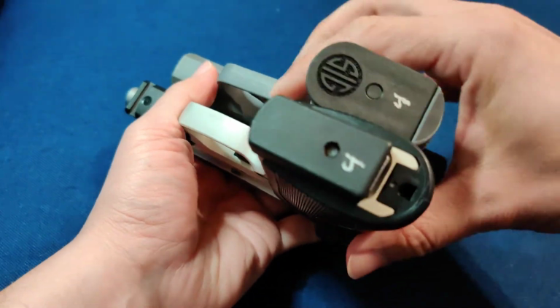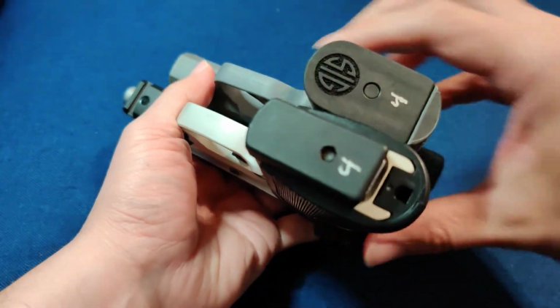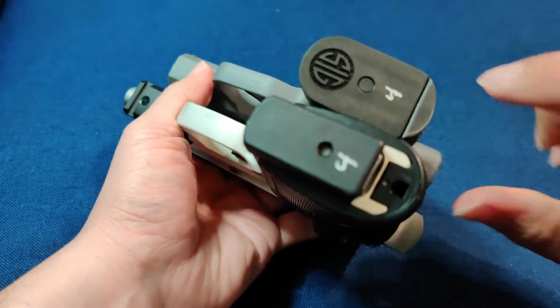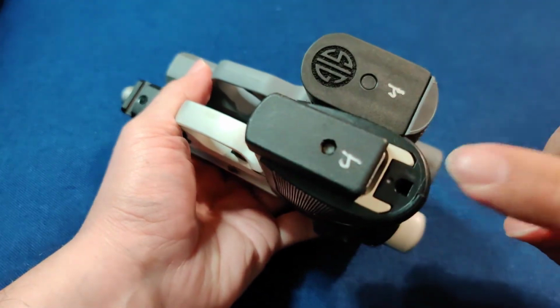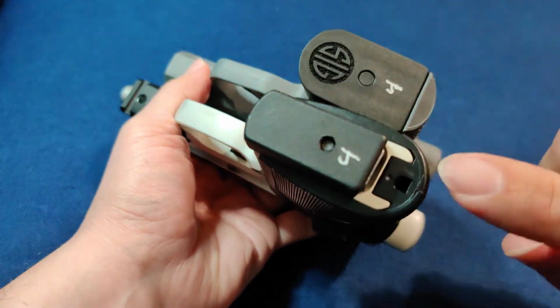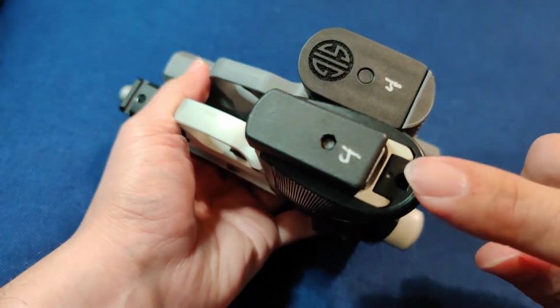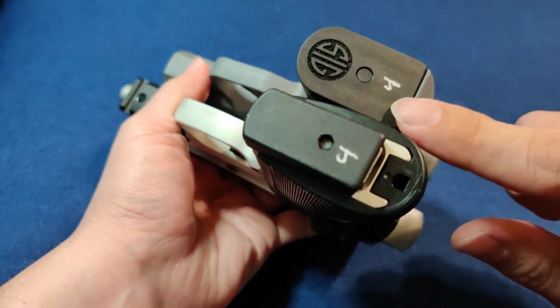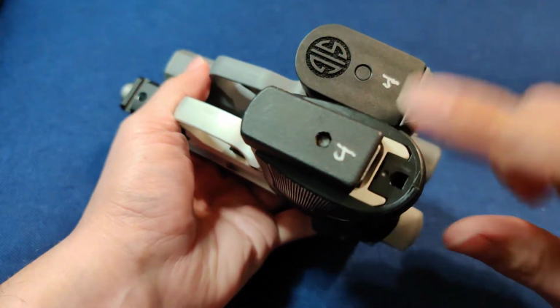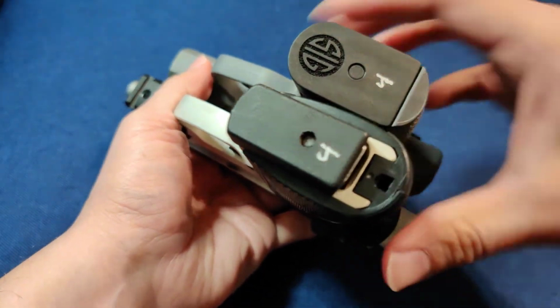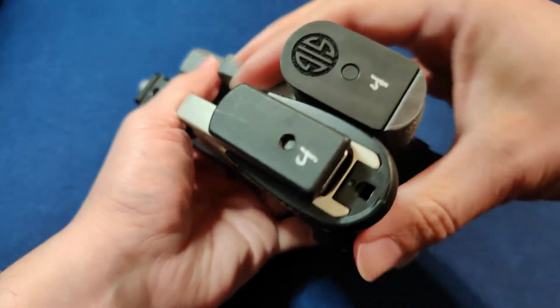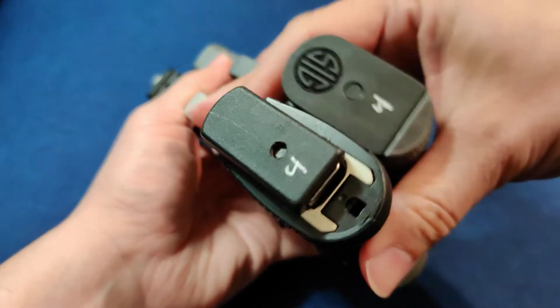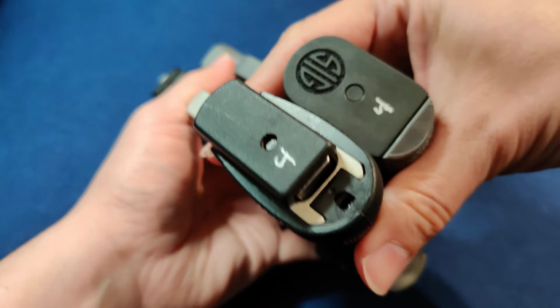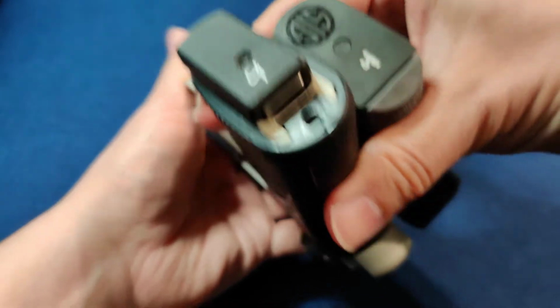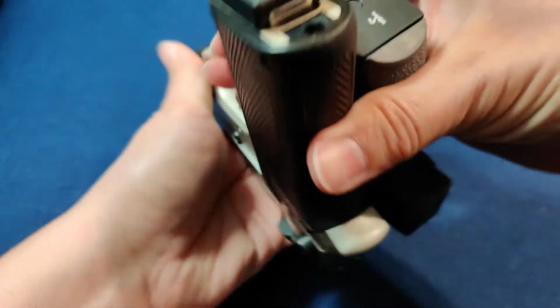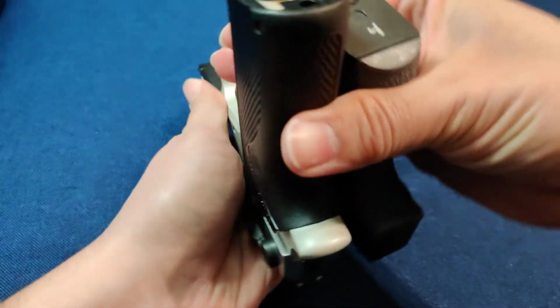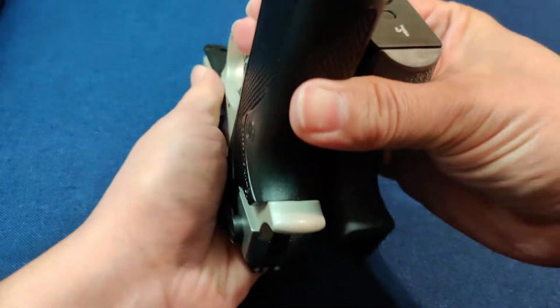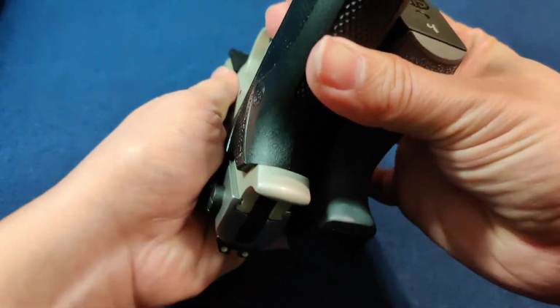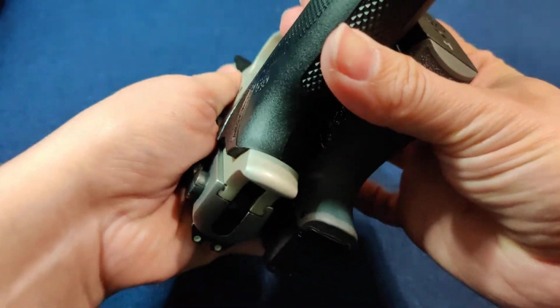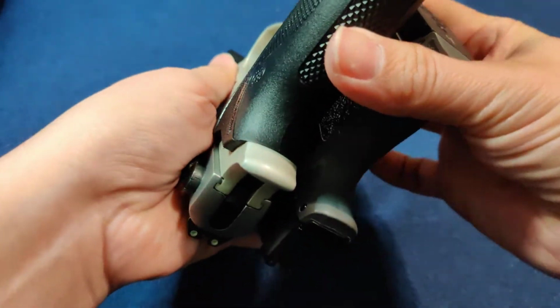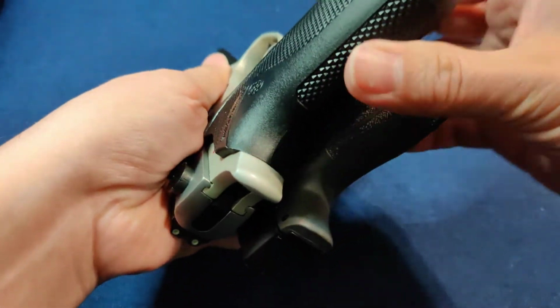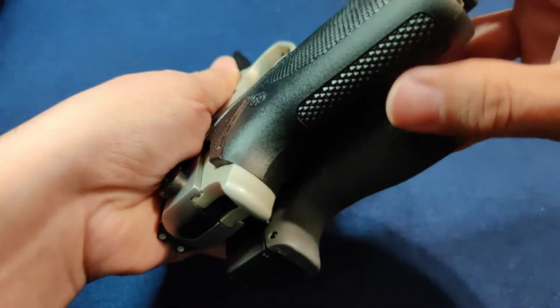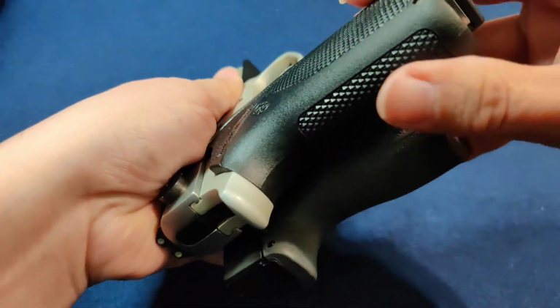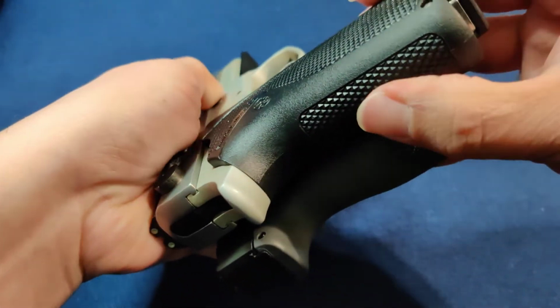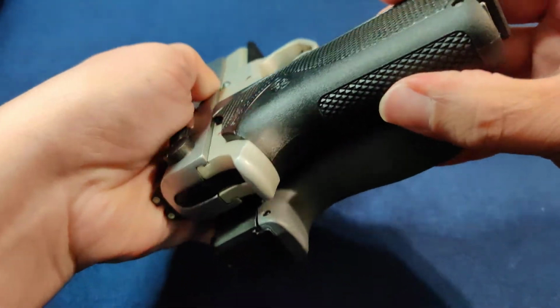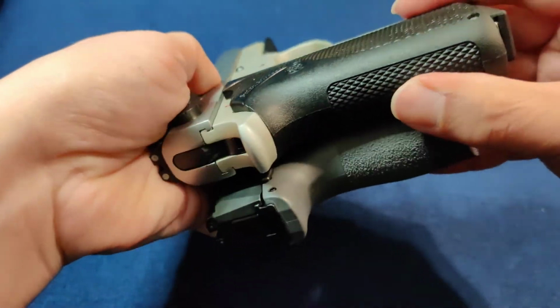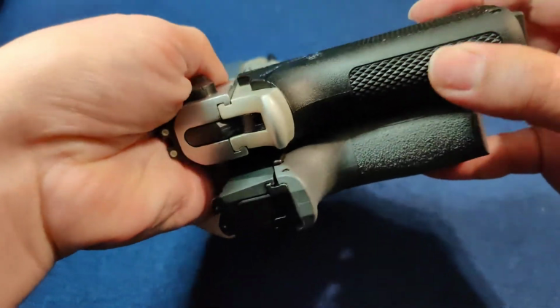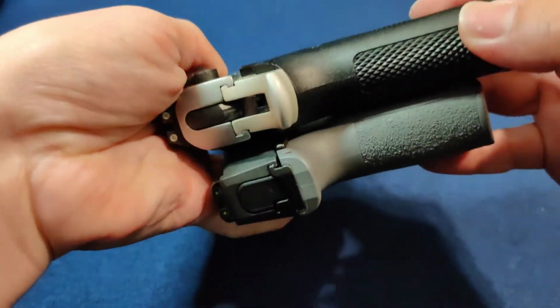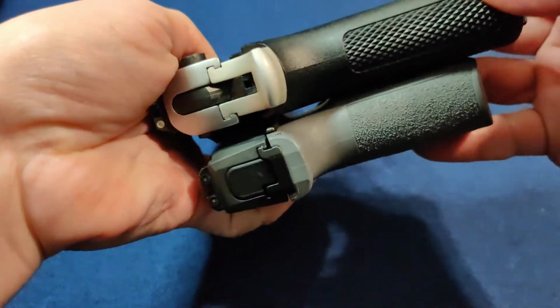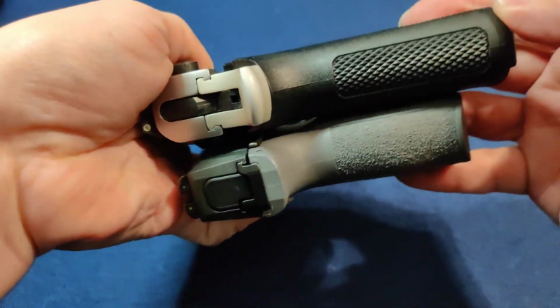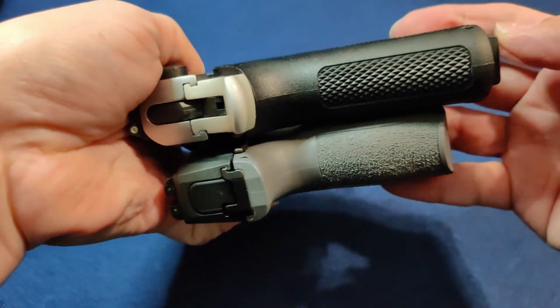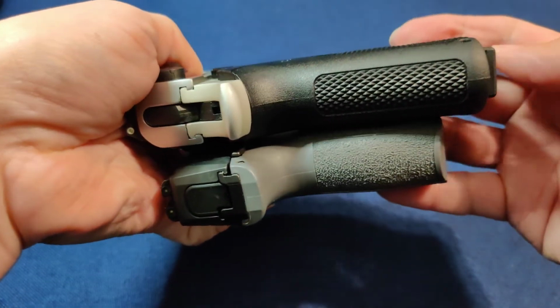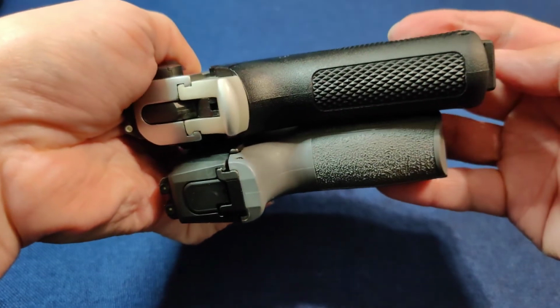By the way, I number my magazines — it just helps me keep track. If I have a problem with one, I know which one it is.